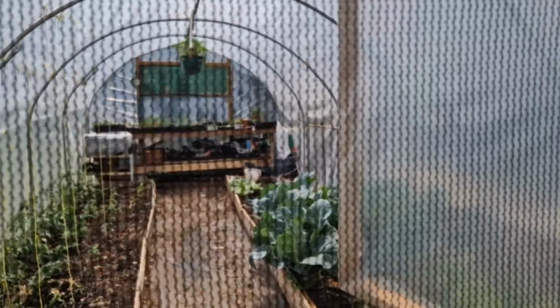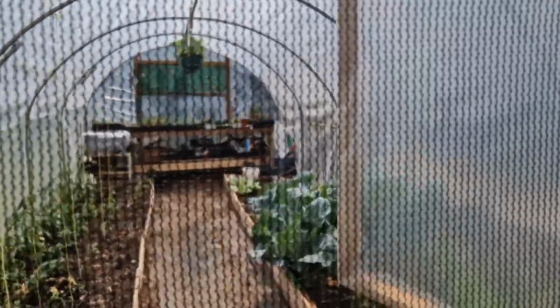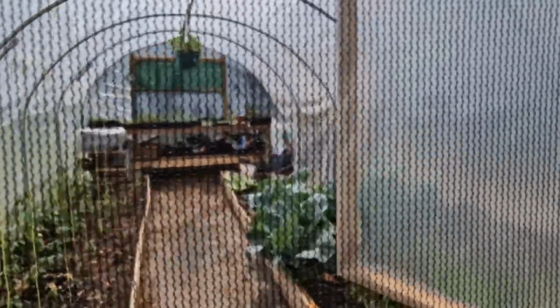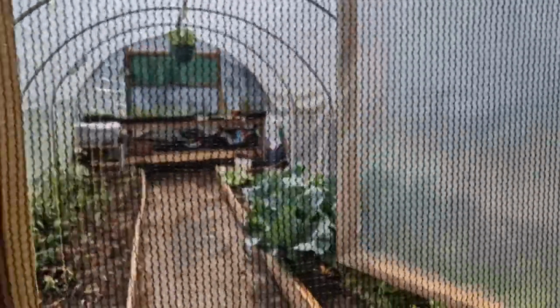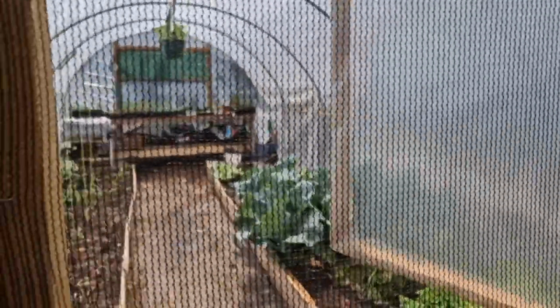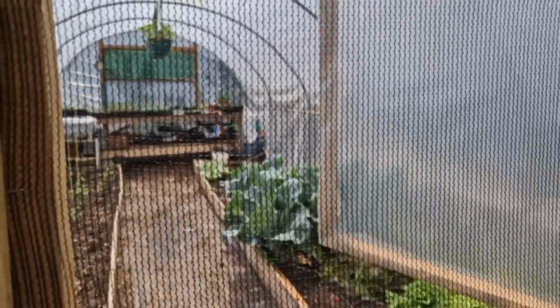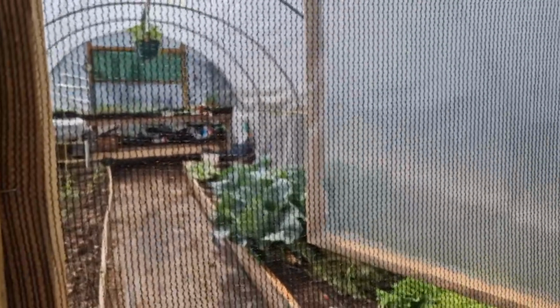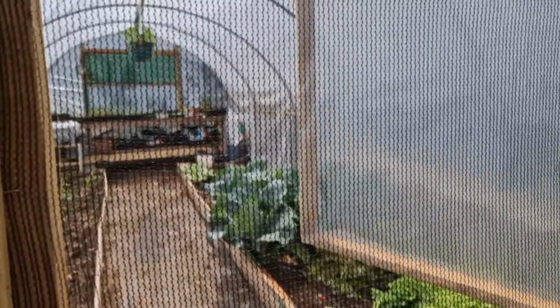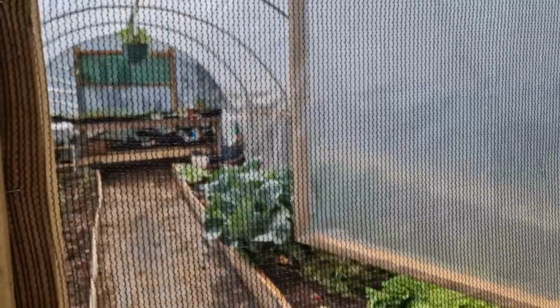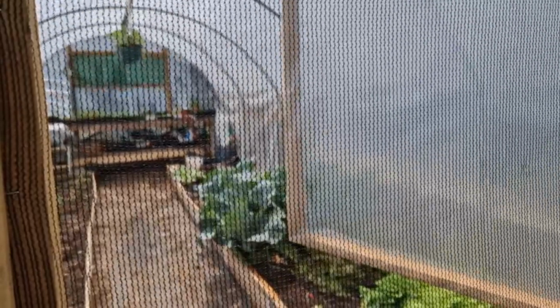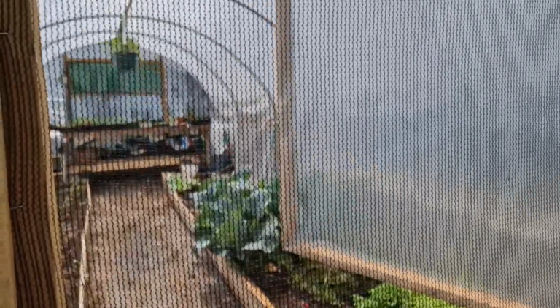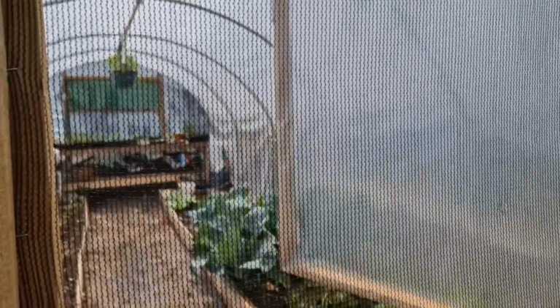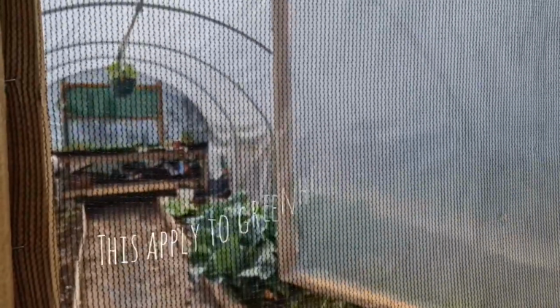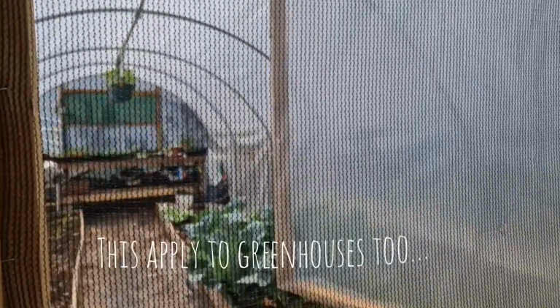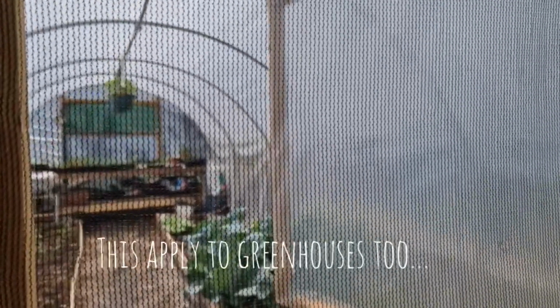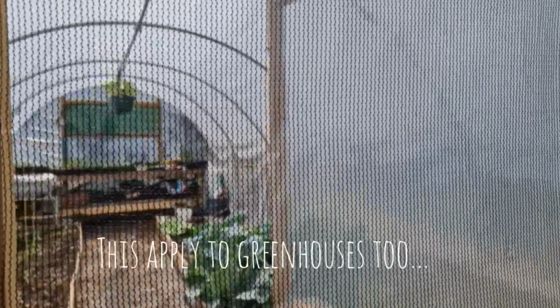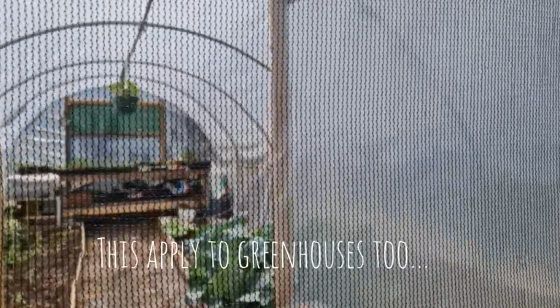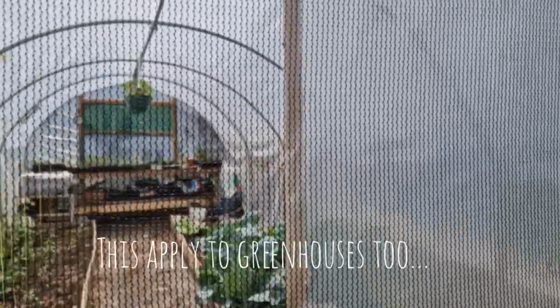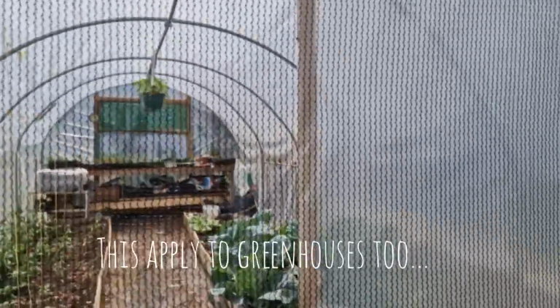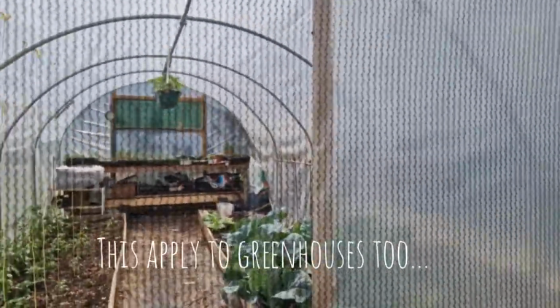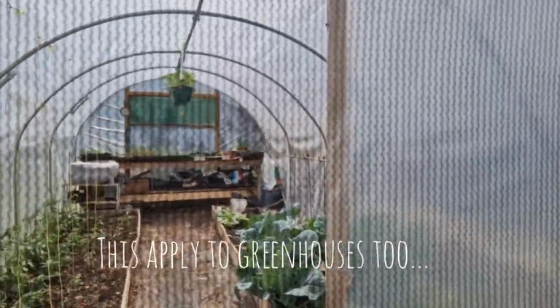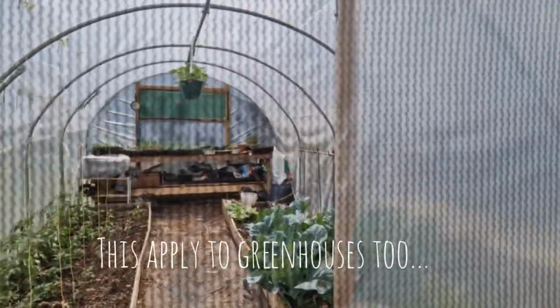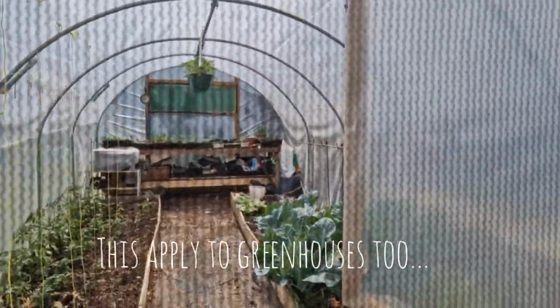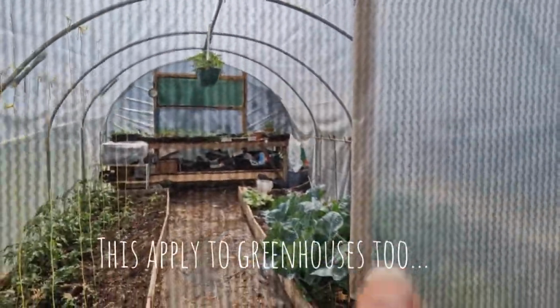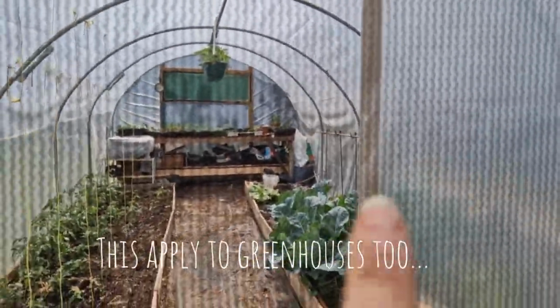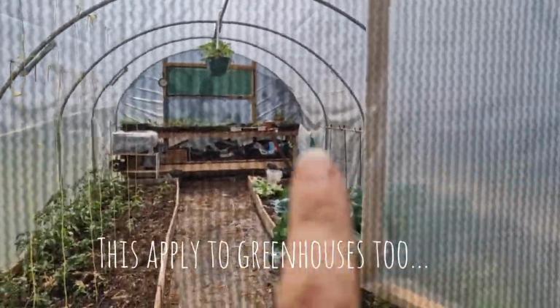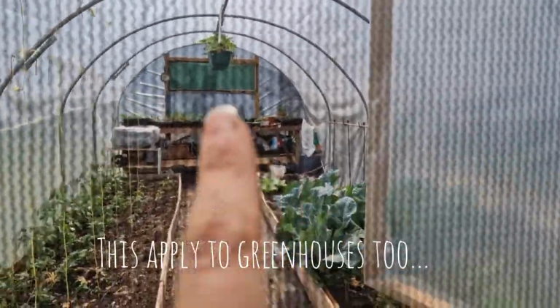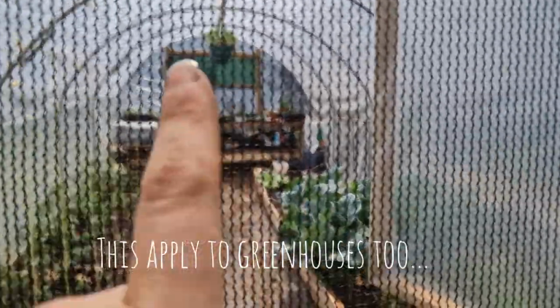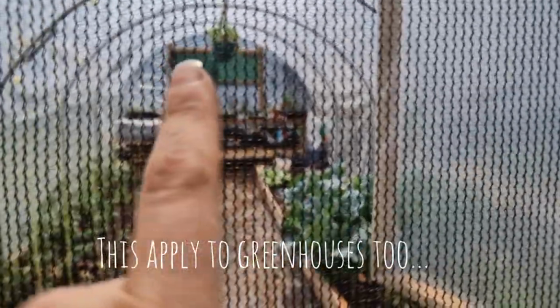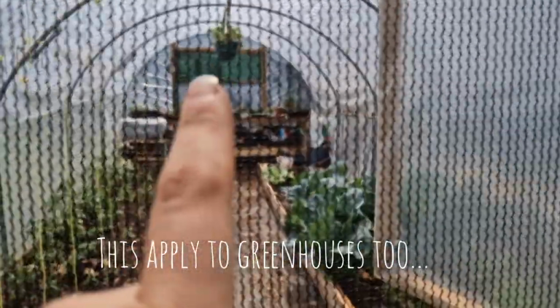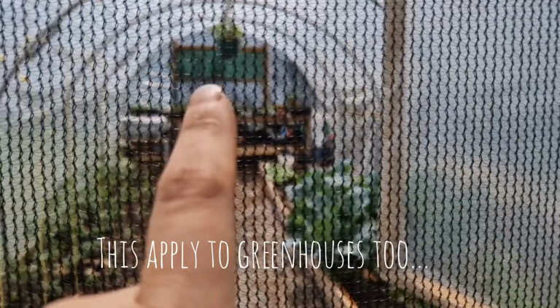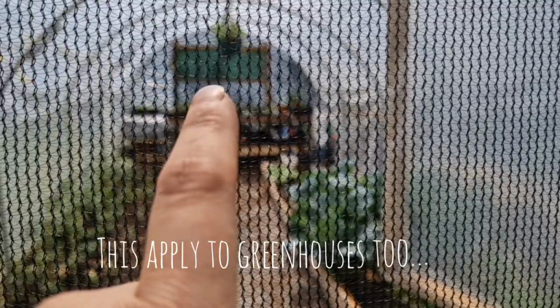Don't forget to ventilate your polytunnel. Open the doors like I've done here, and if you've got a window on the end, make sure you open that too.